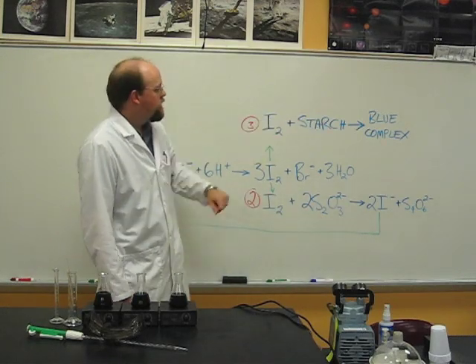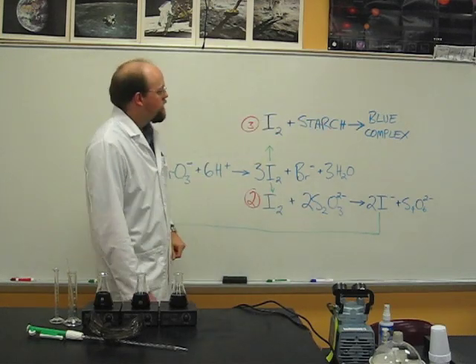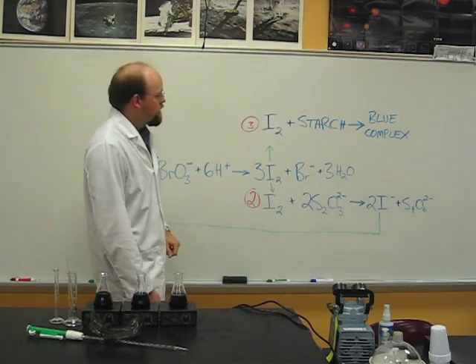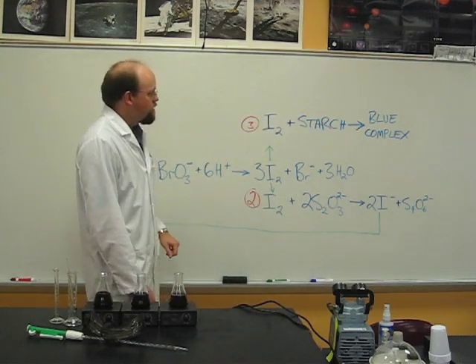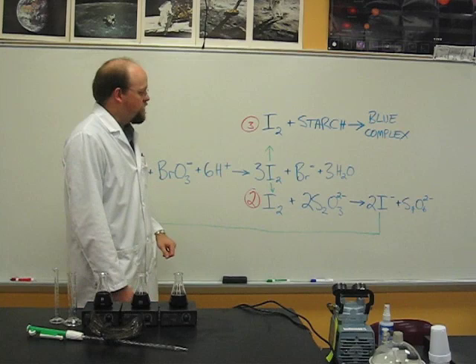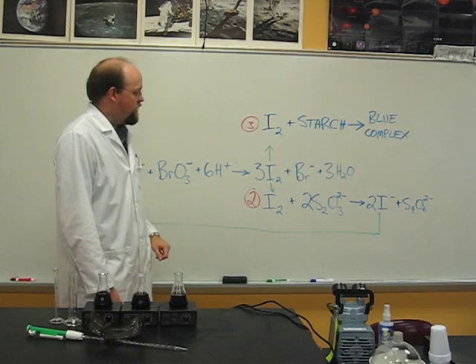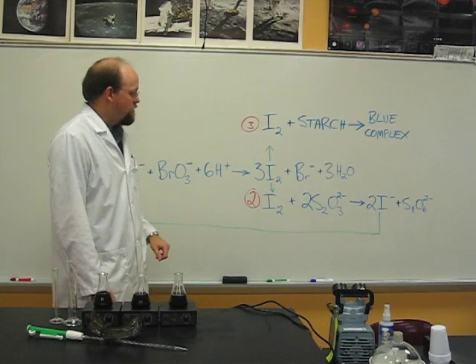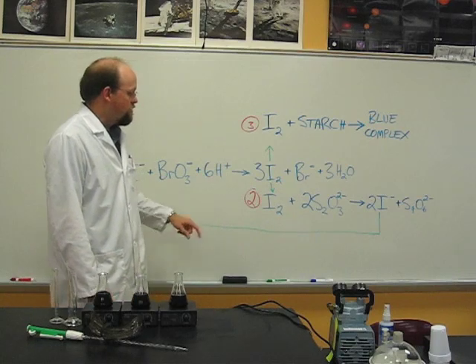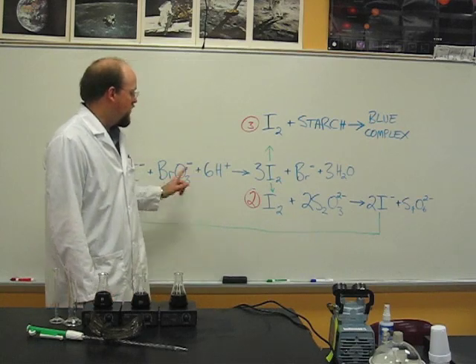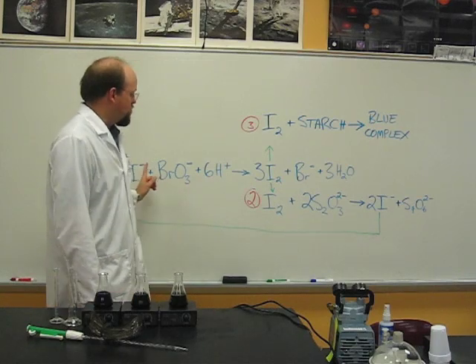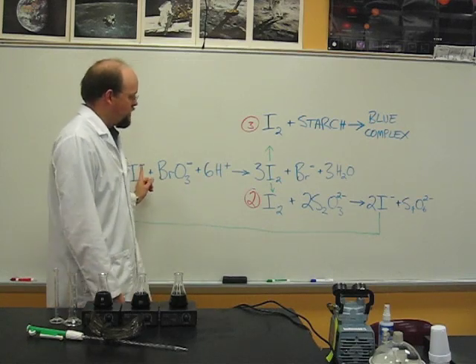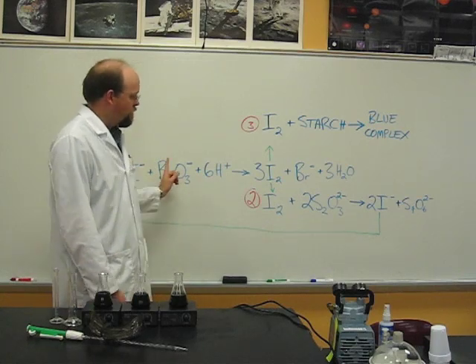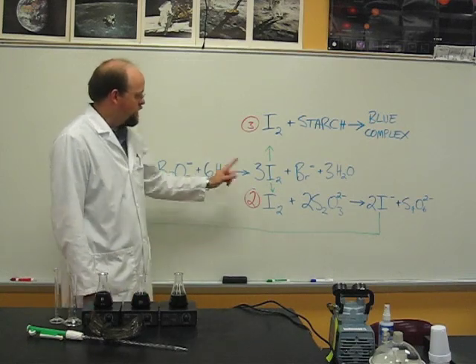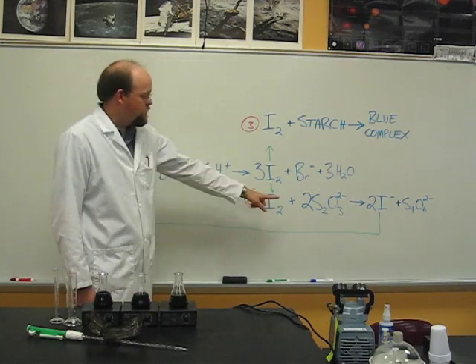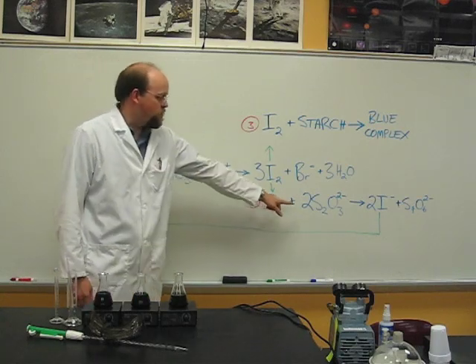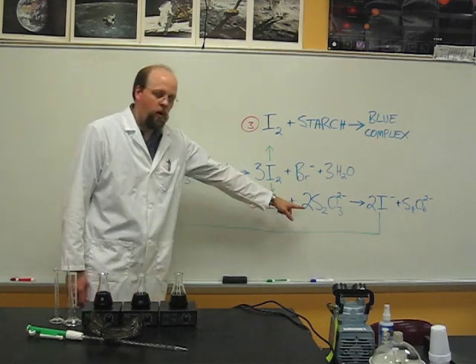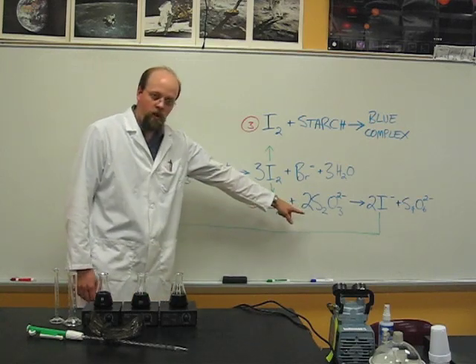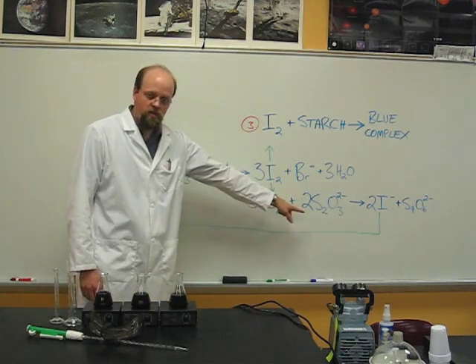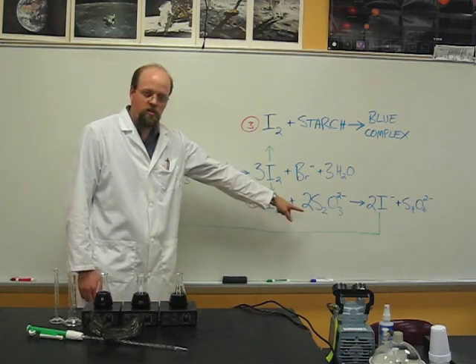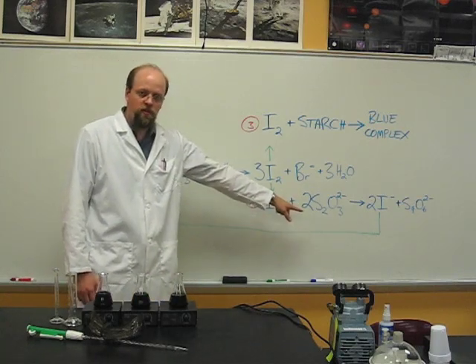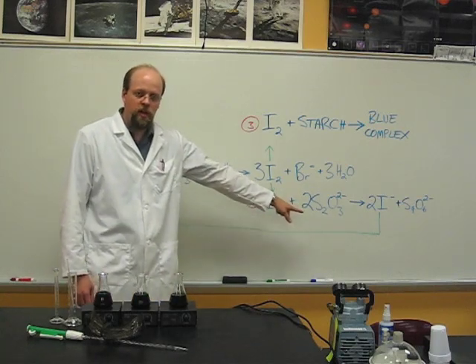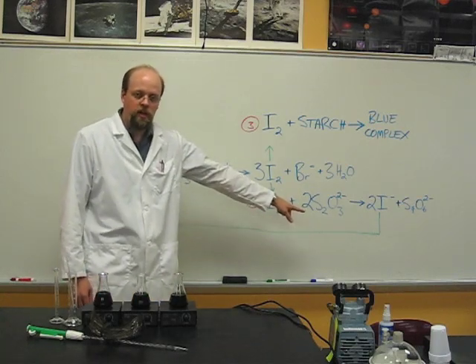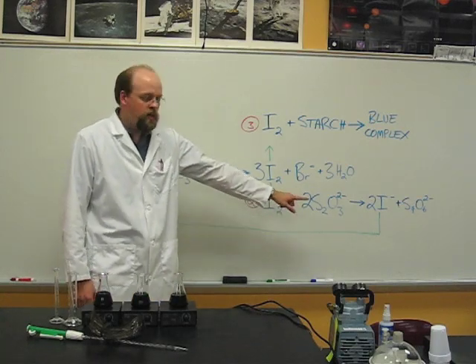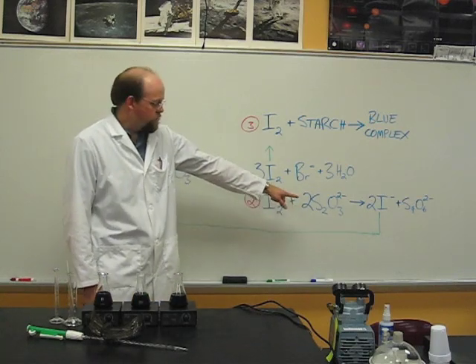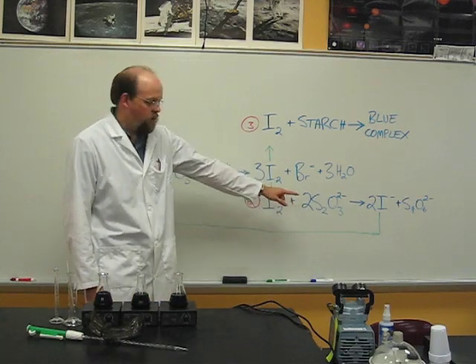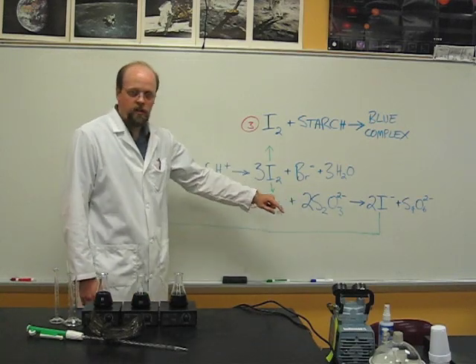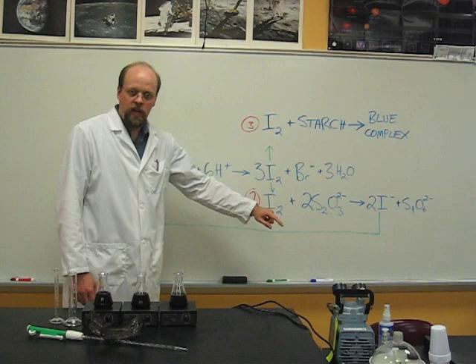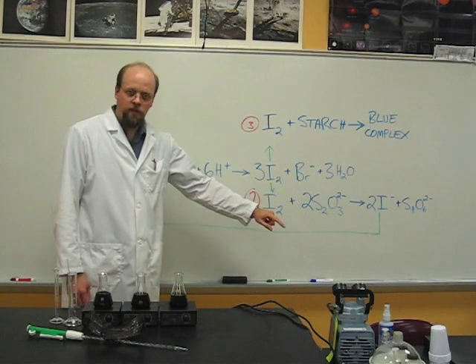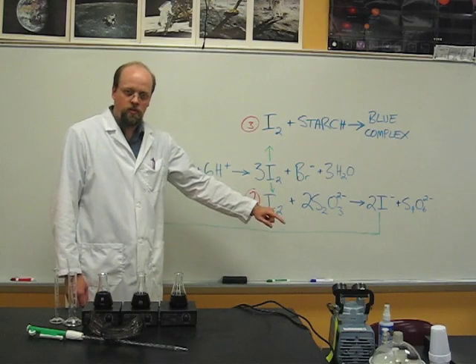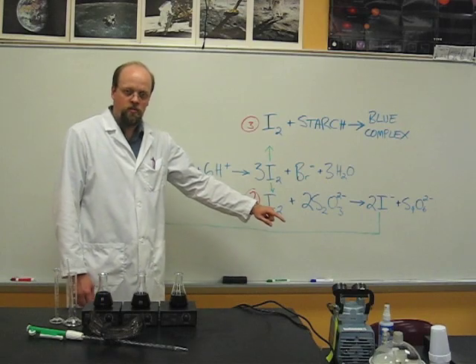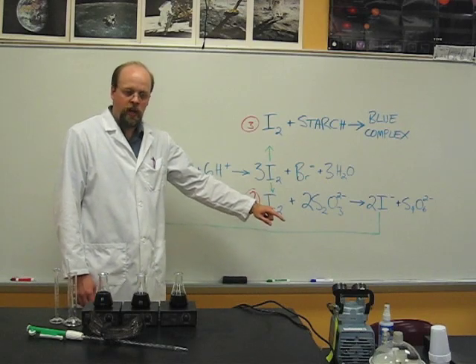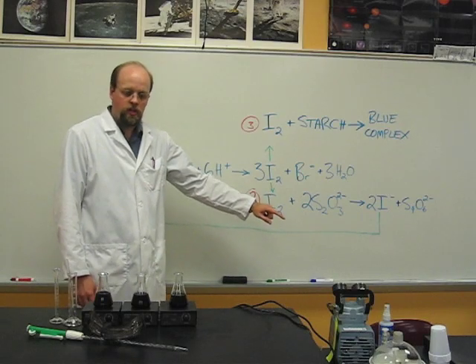The color change indicates that the reaction has completely used up all of the thiosulfate ion, so that's like a delay fuse in the reaction.